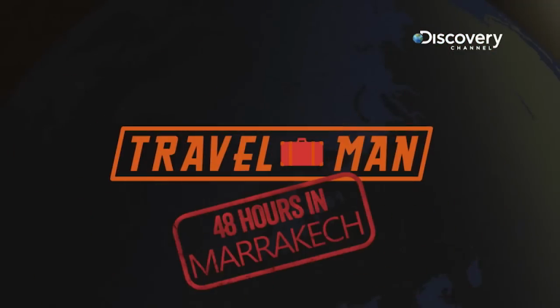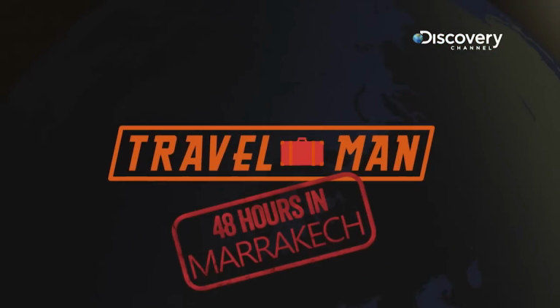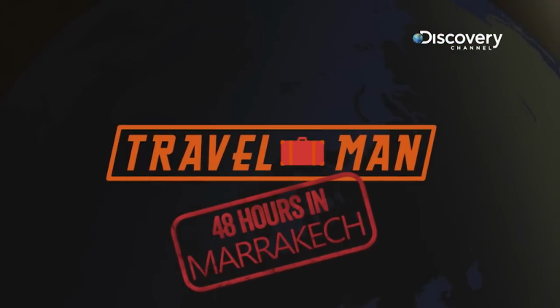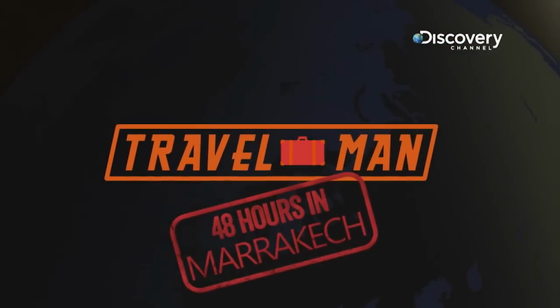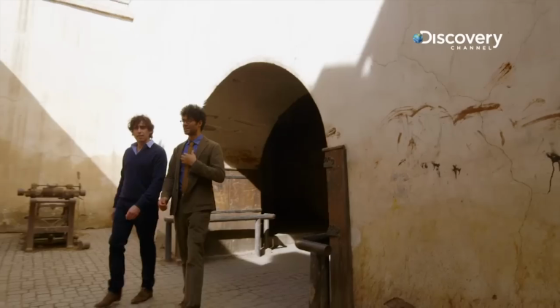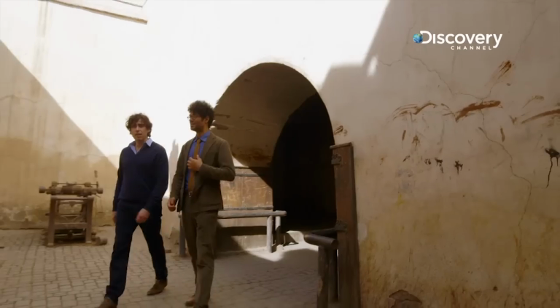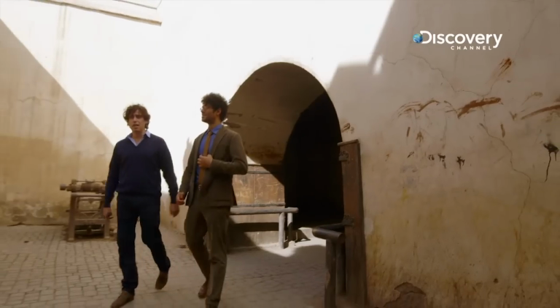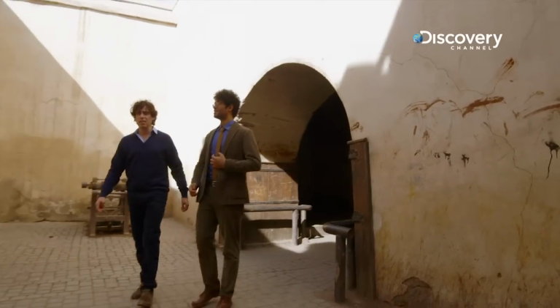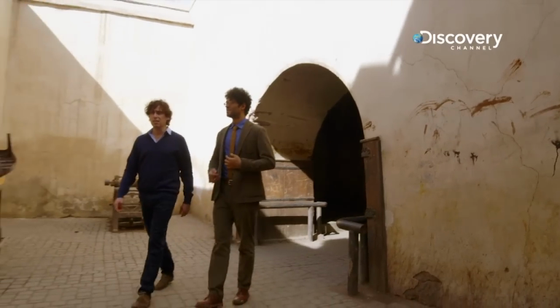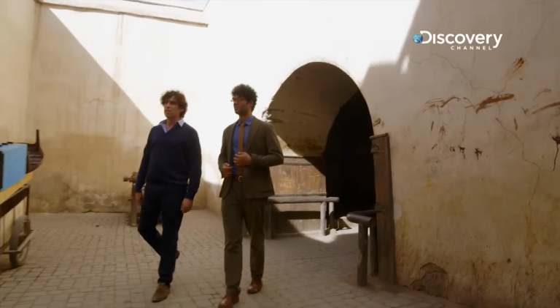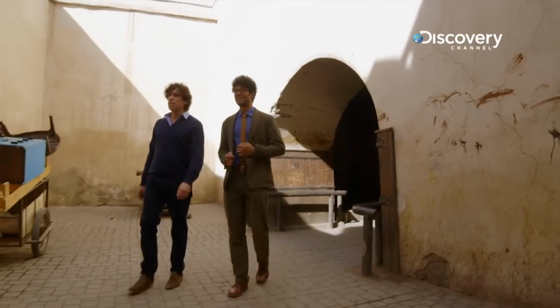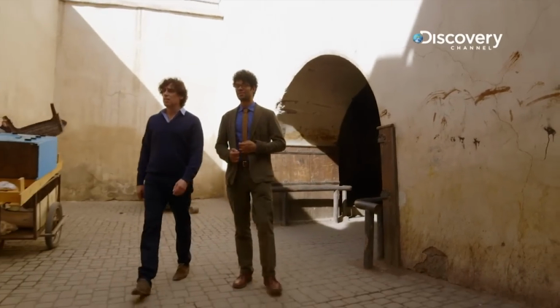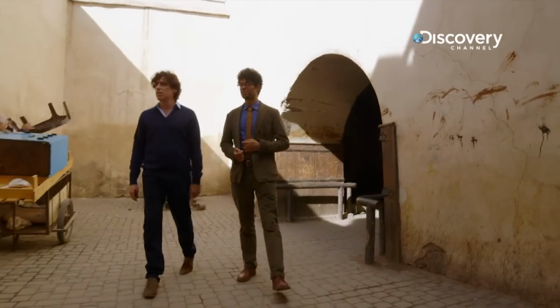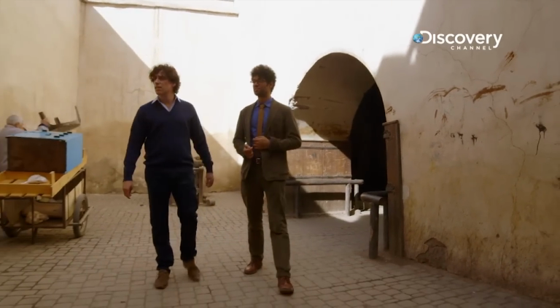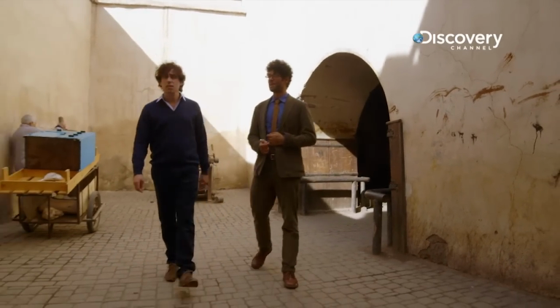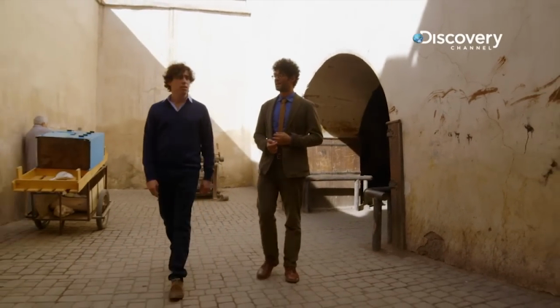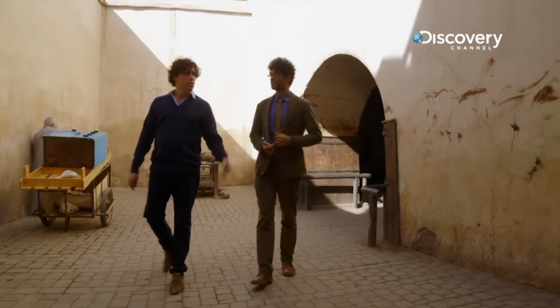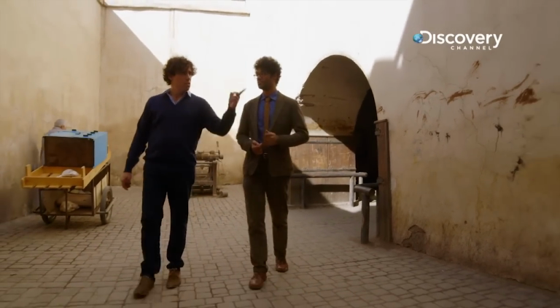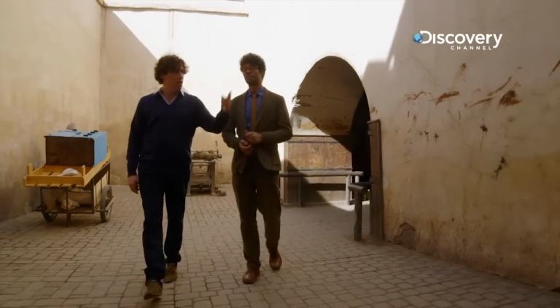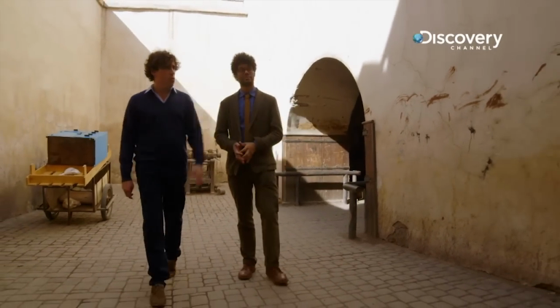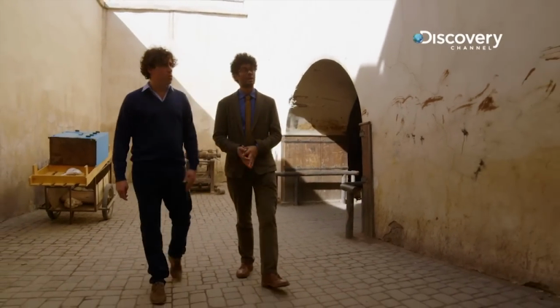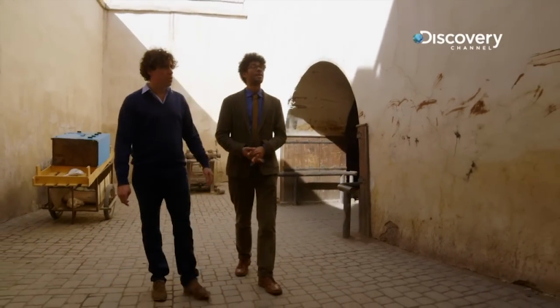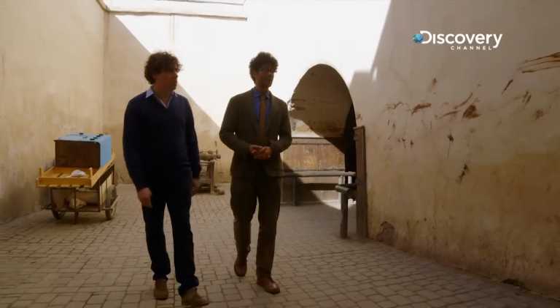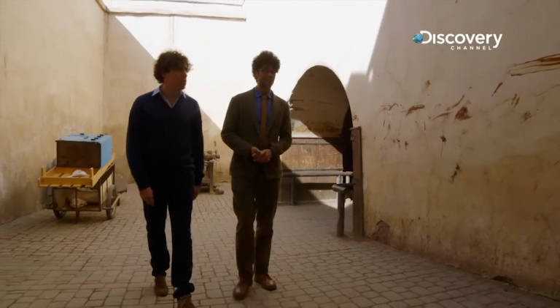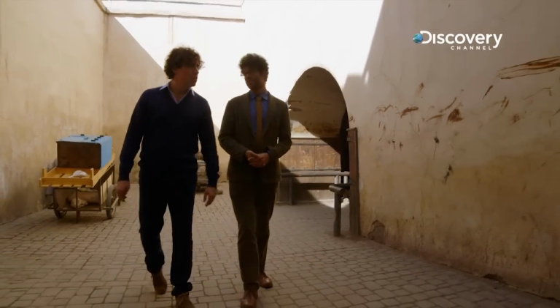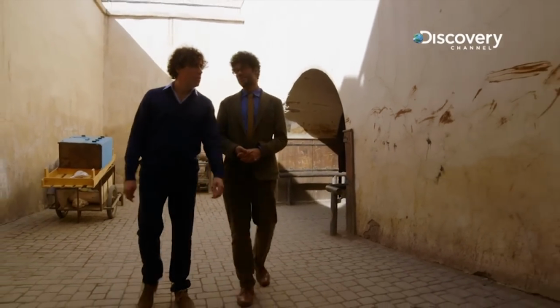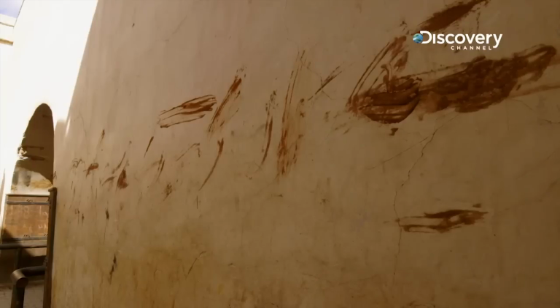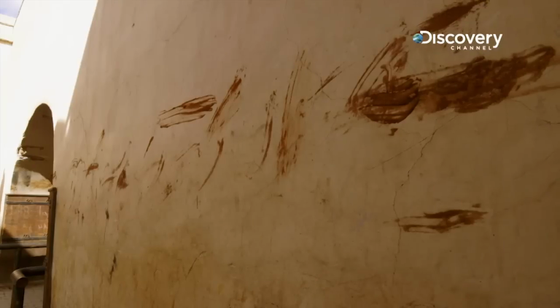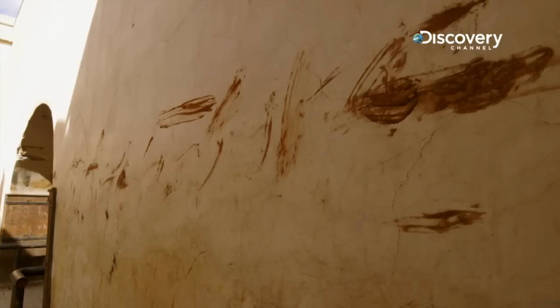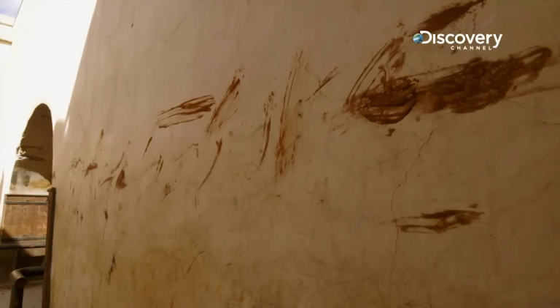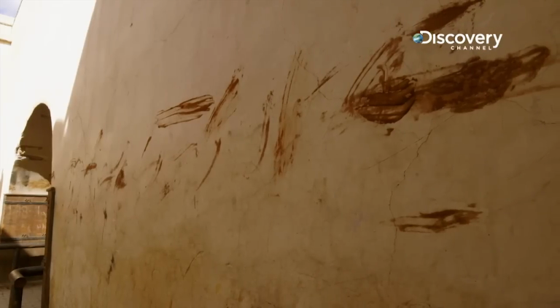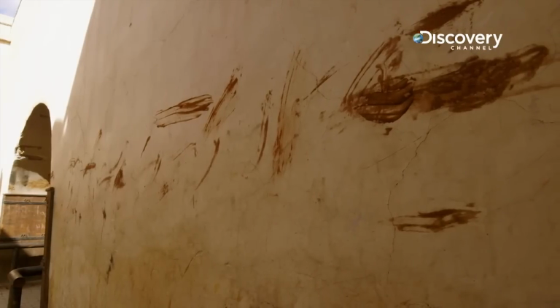This is the tannery, where leather goods are prepared. Is that on the walls? That's excrement. Excrement. Yeah. Right.